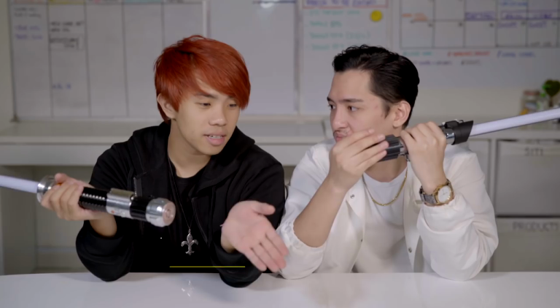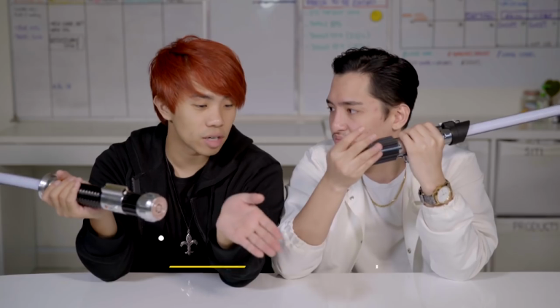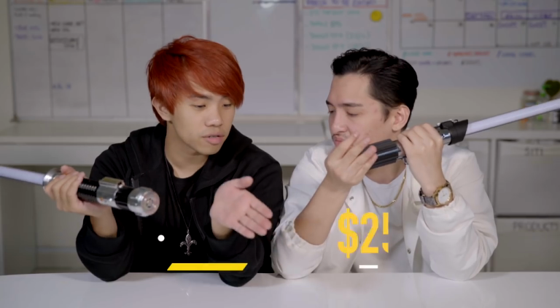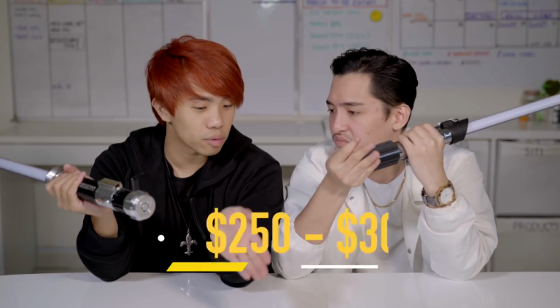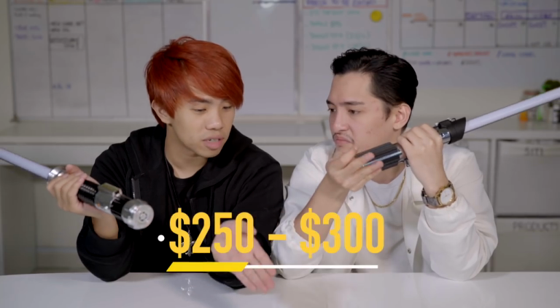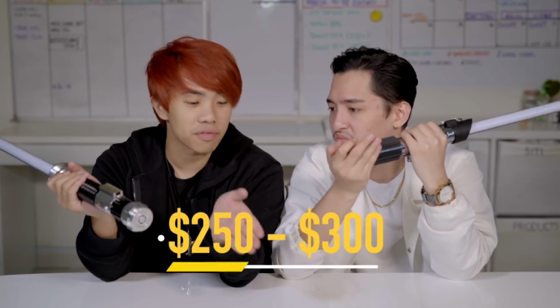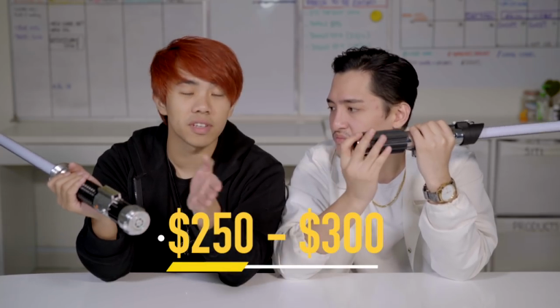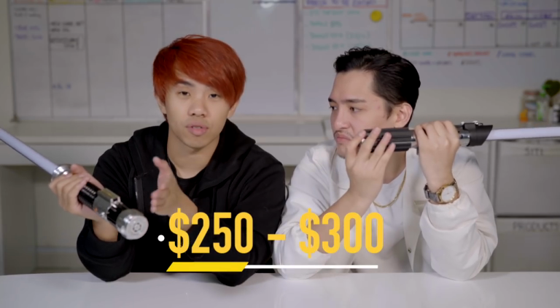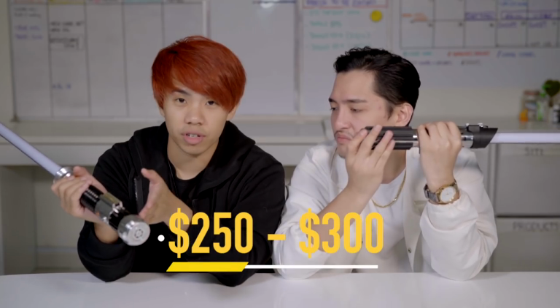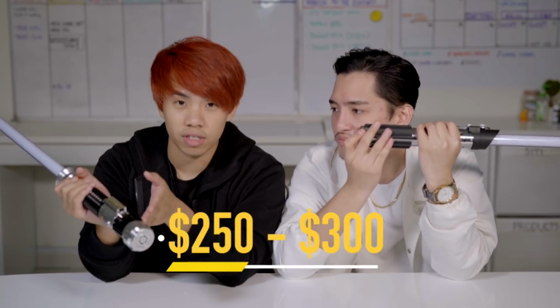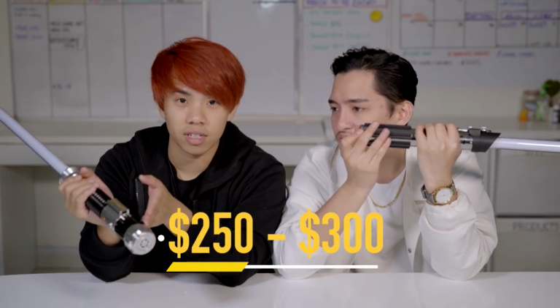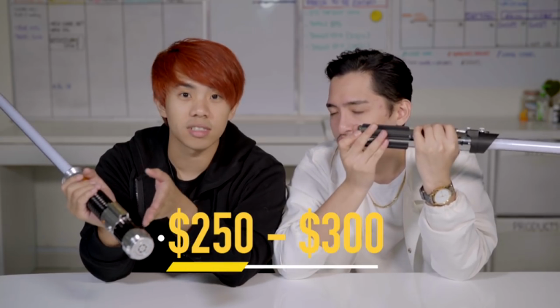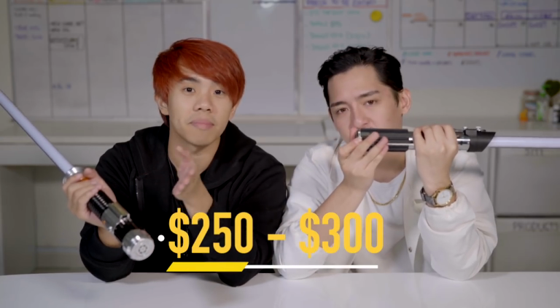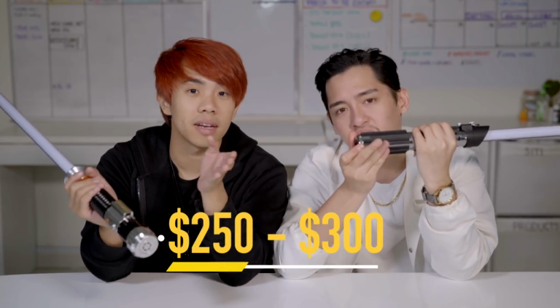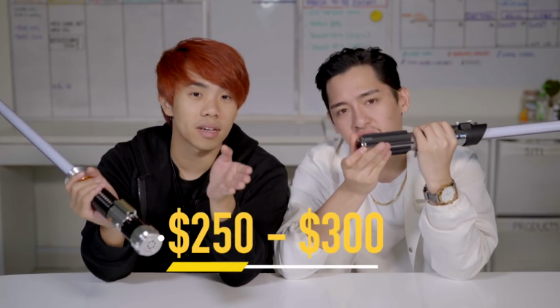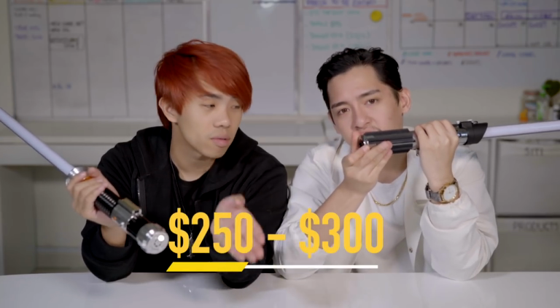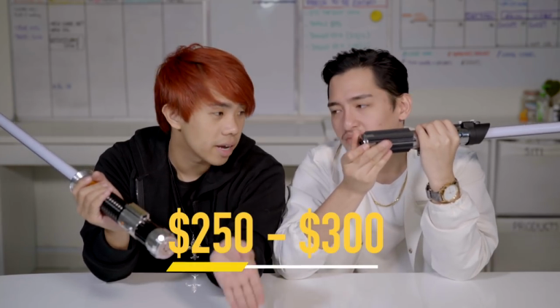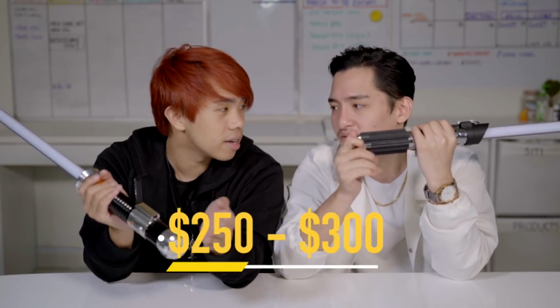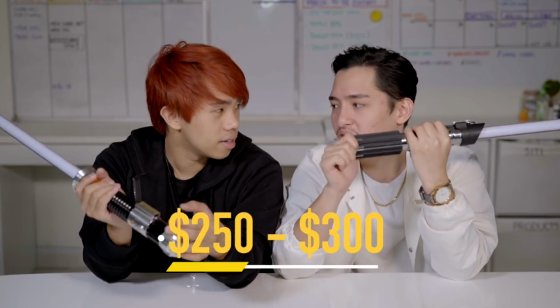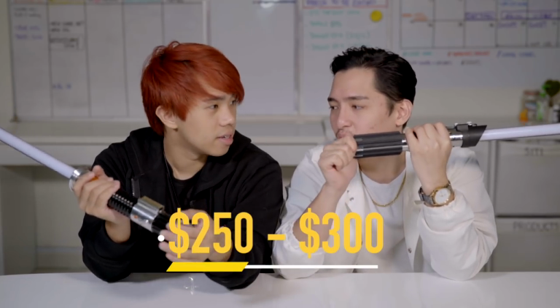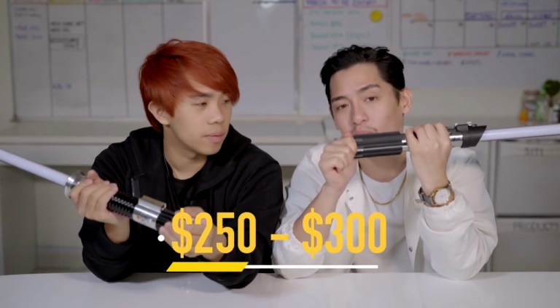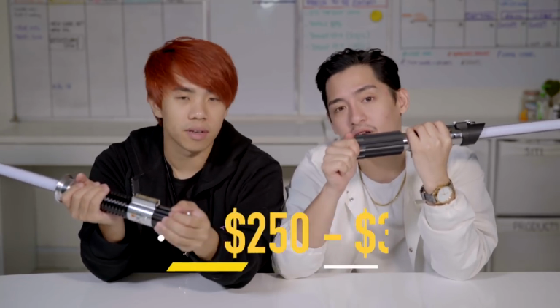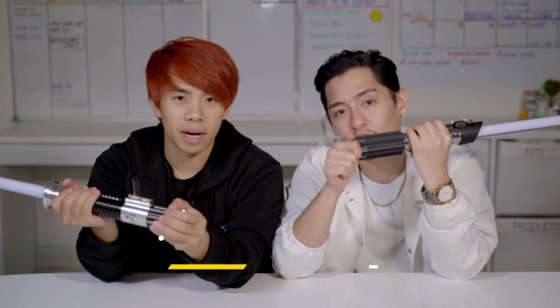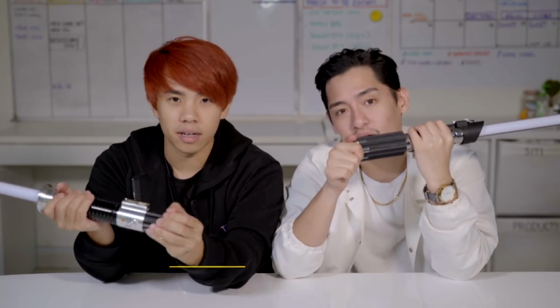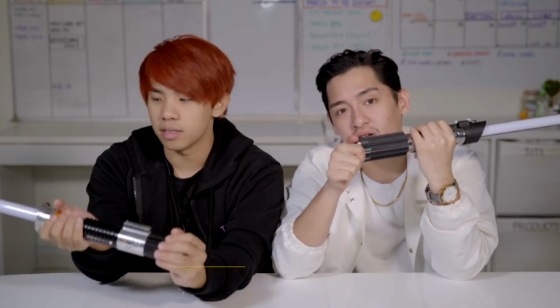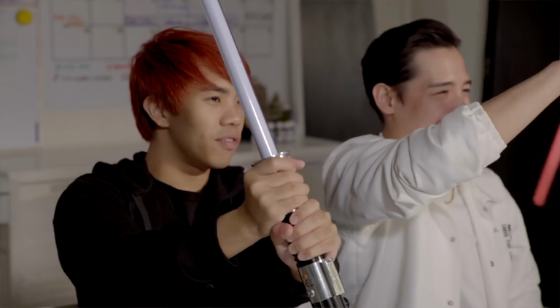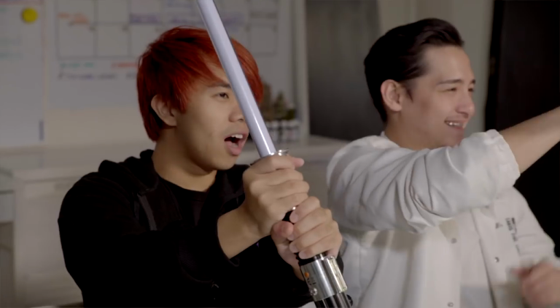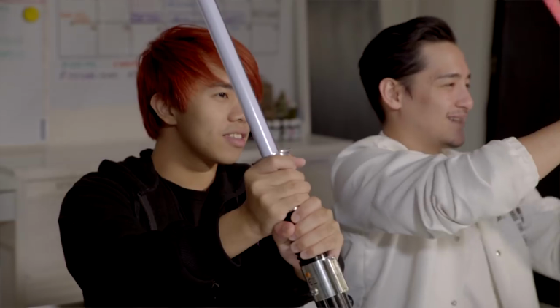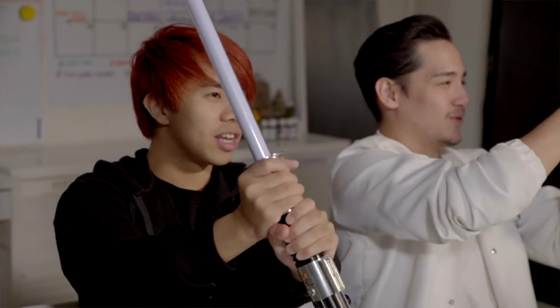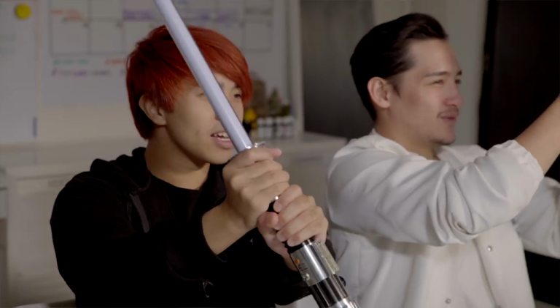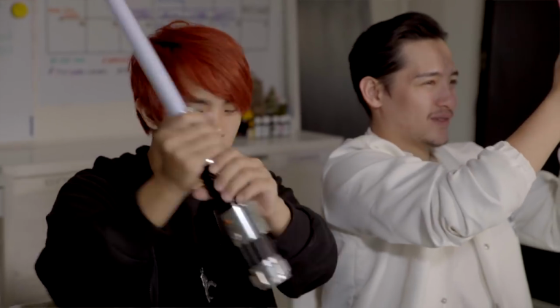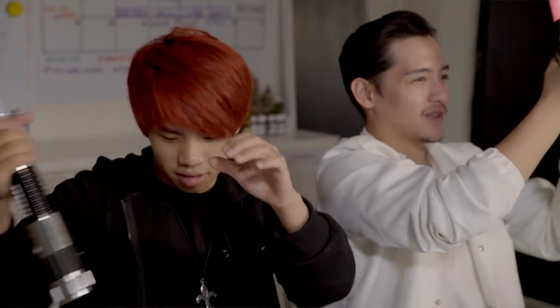These actually go from $250 to $300 depending on where you buy yours. Moving on to the next one.